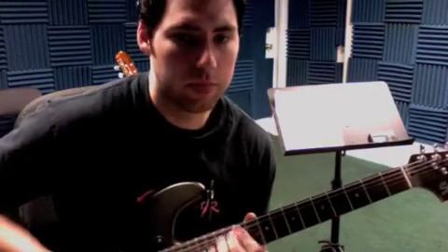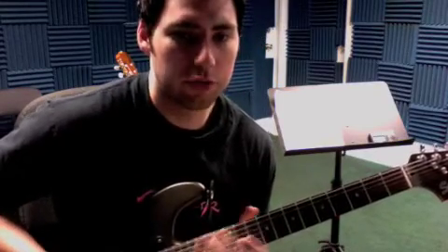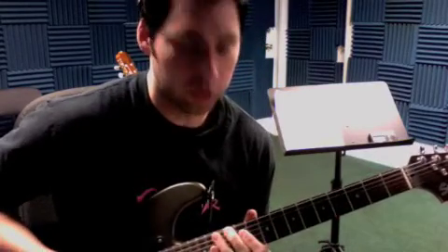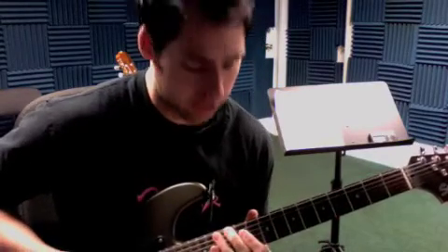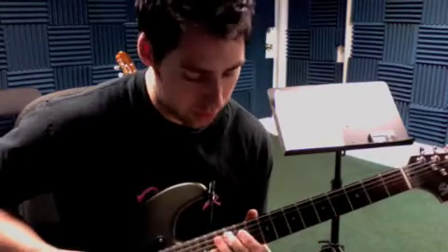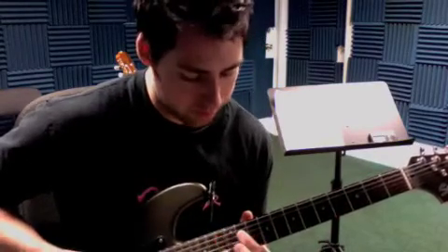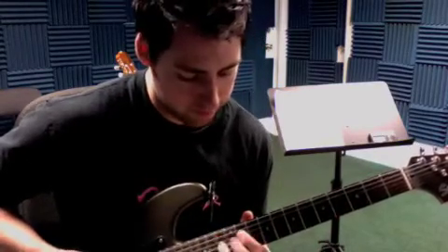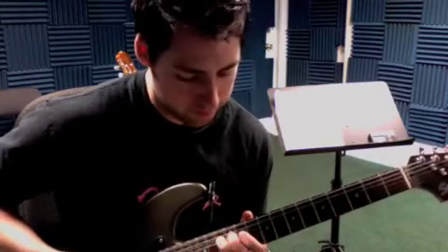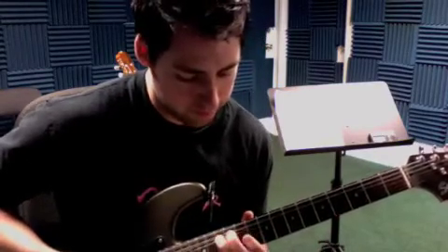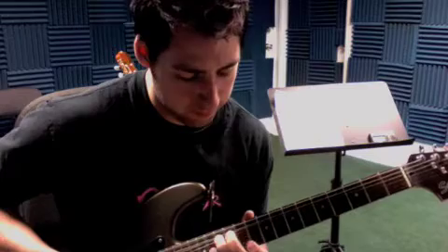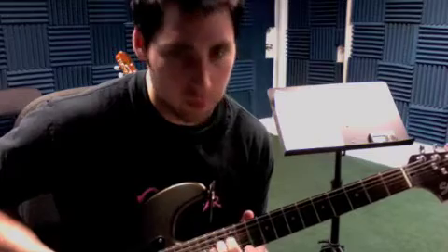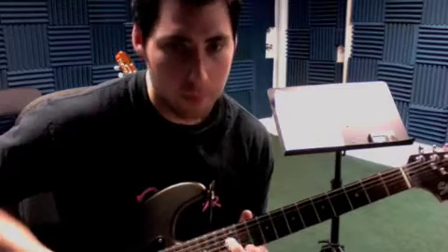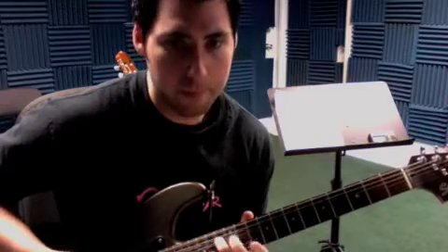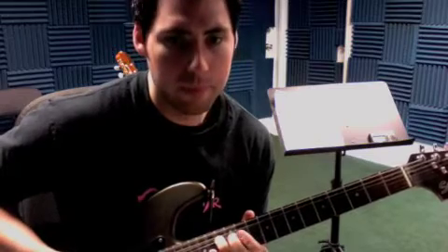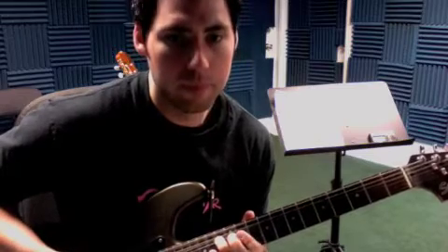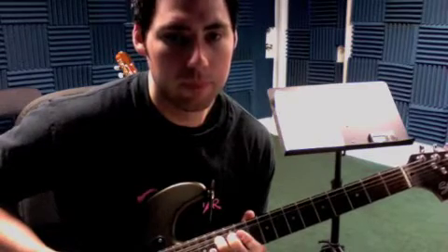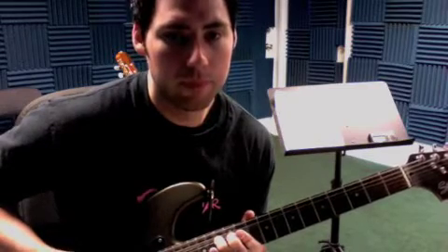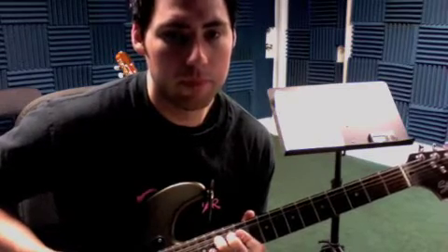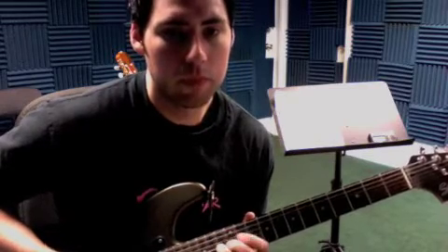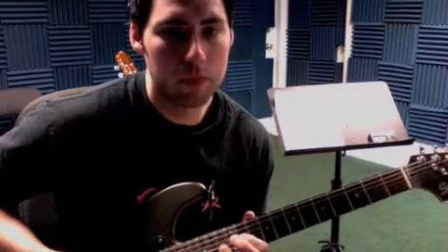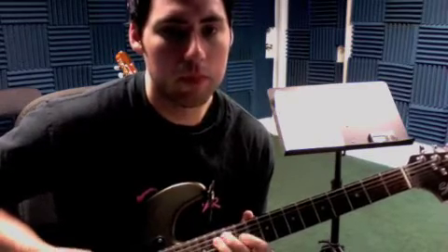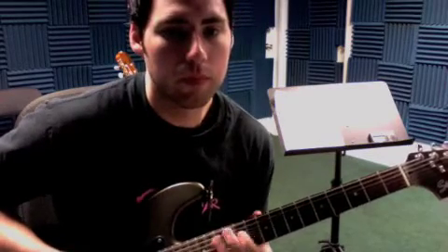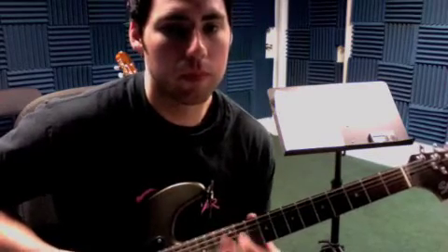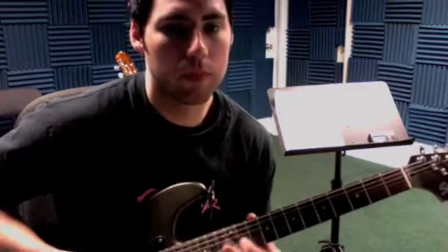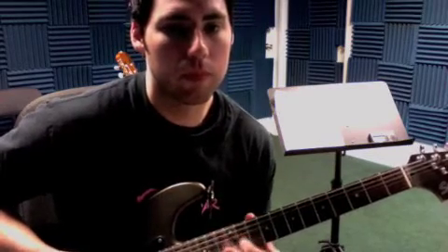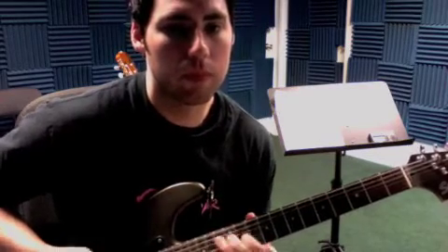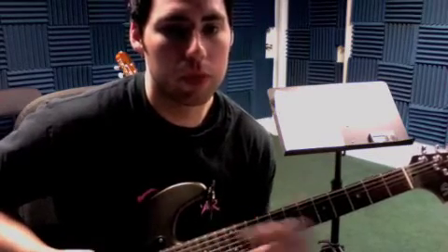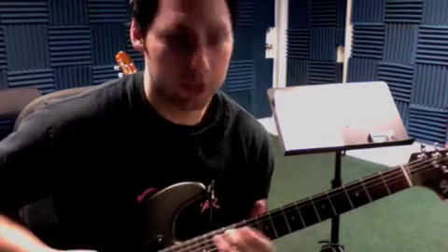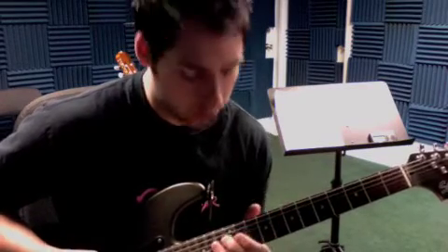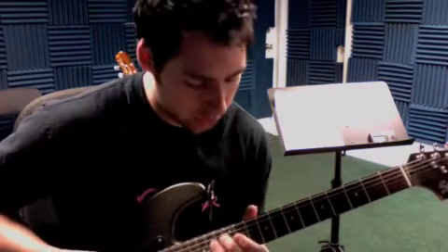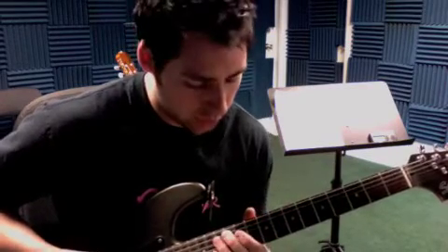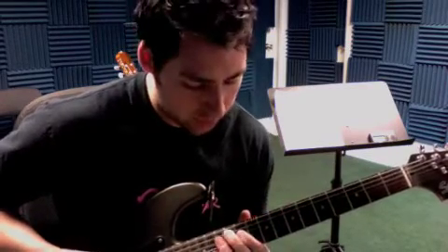Here's a cool lick — I think I showed that to you last week.